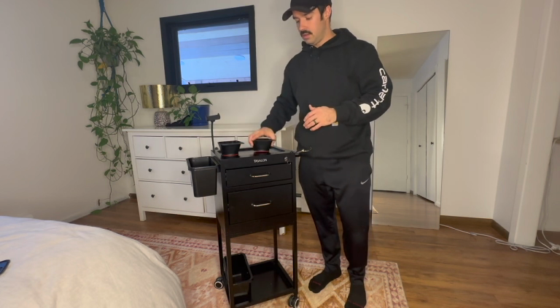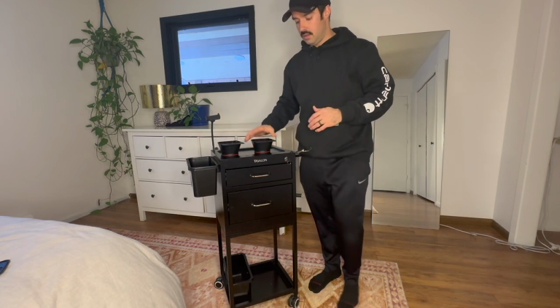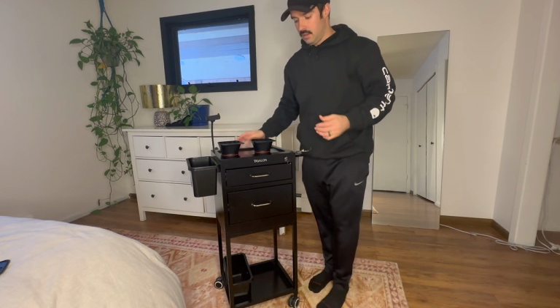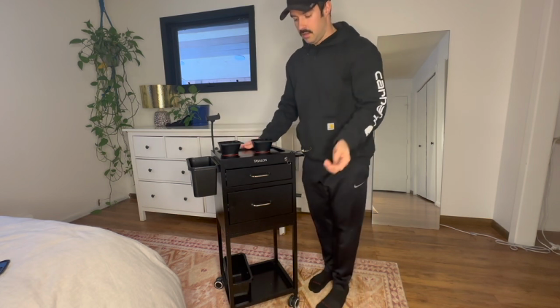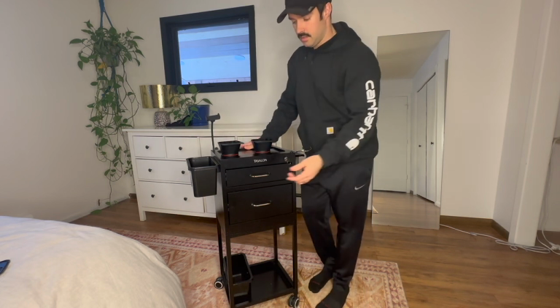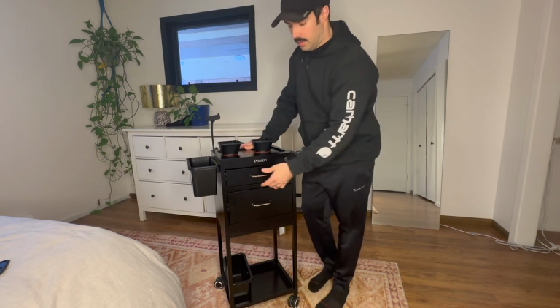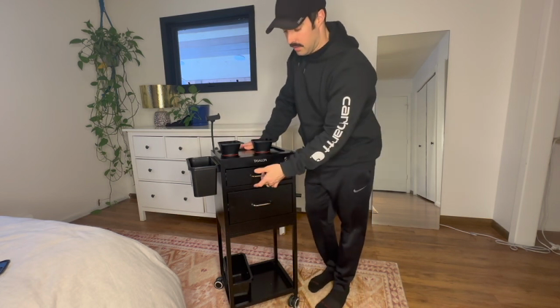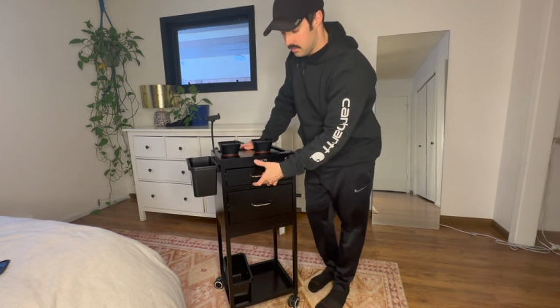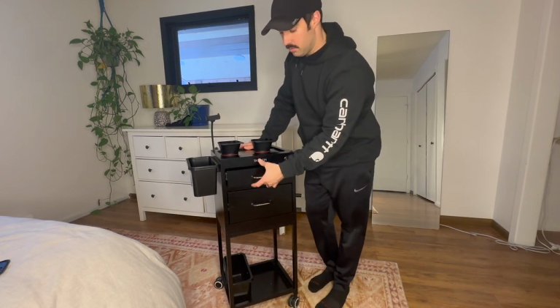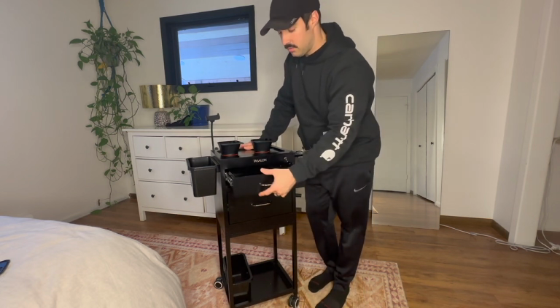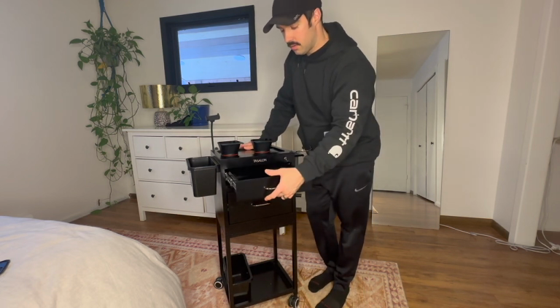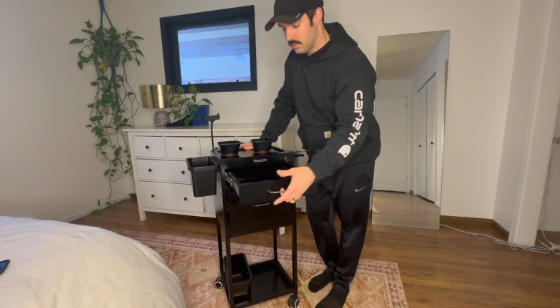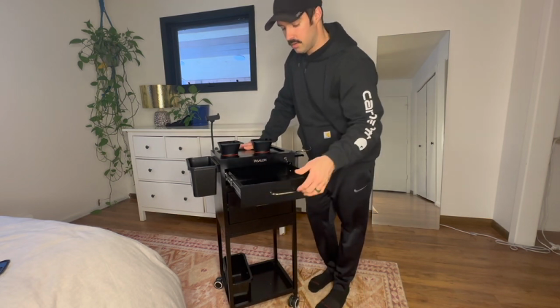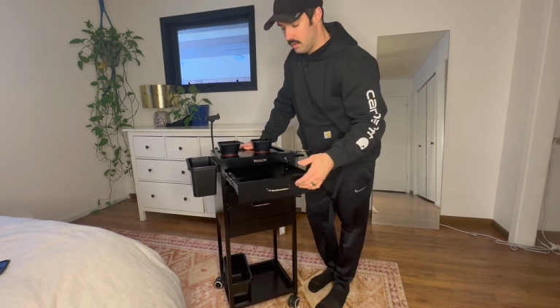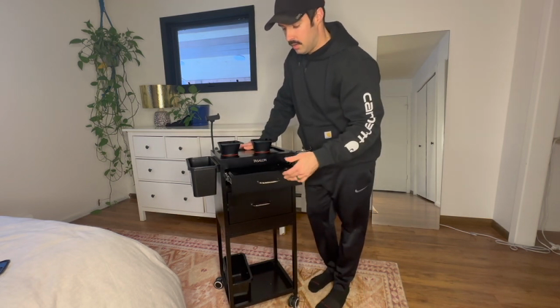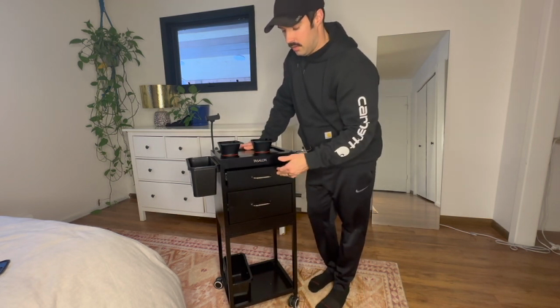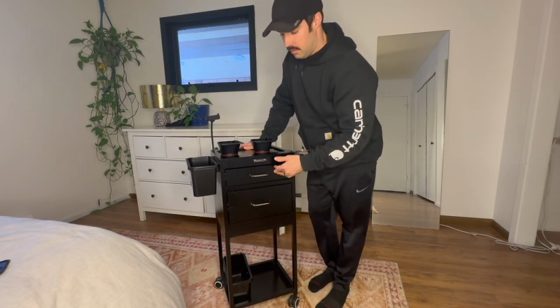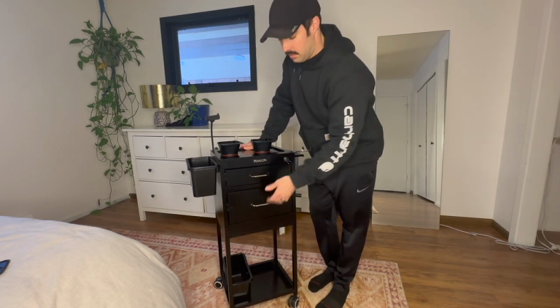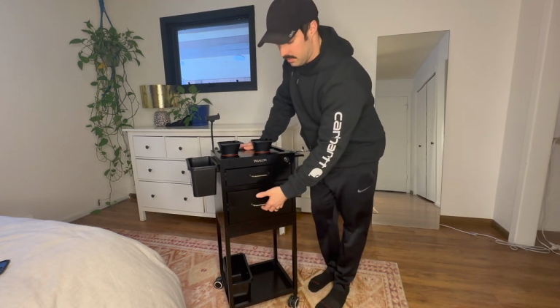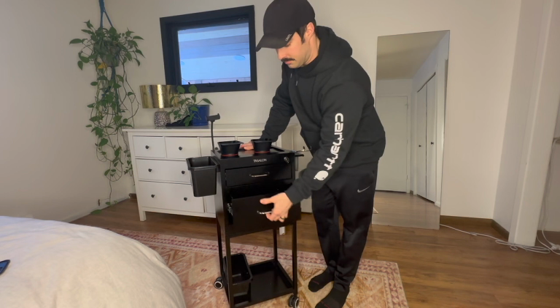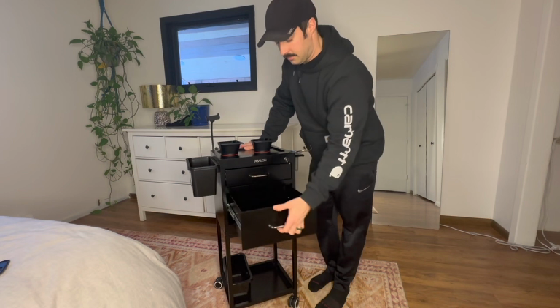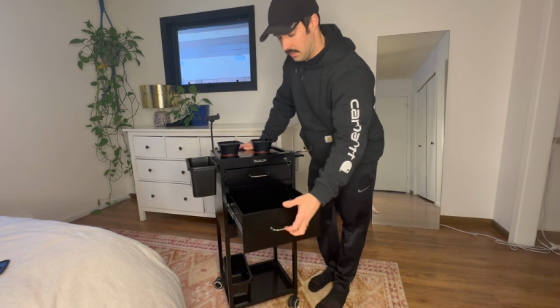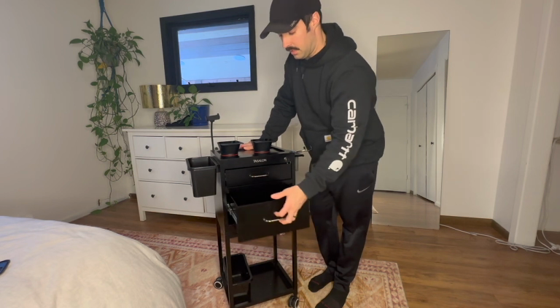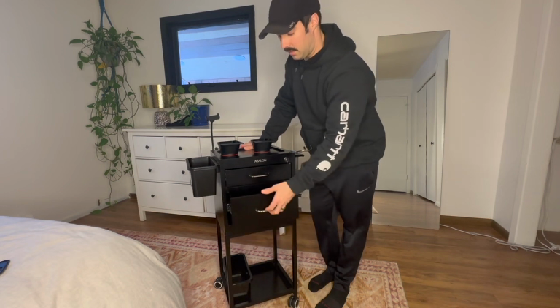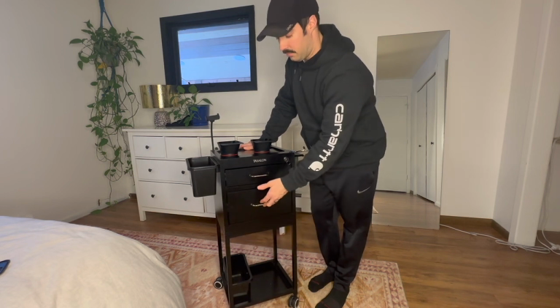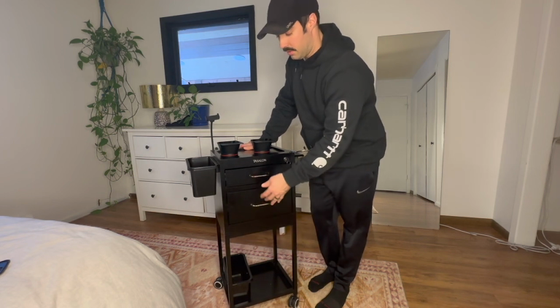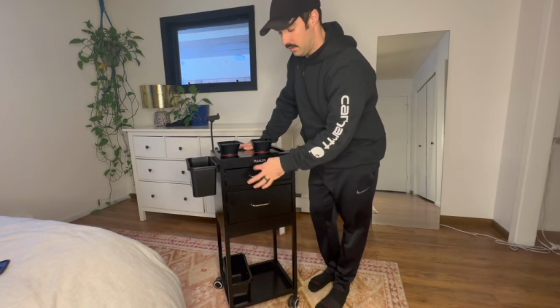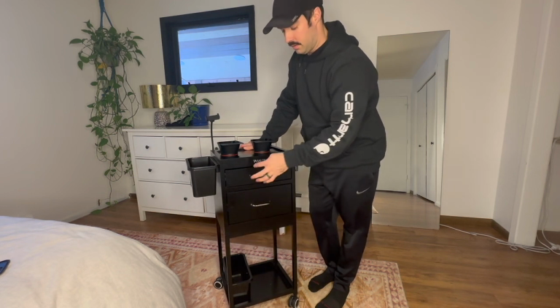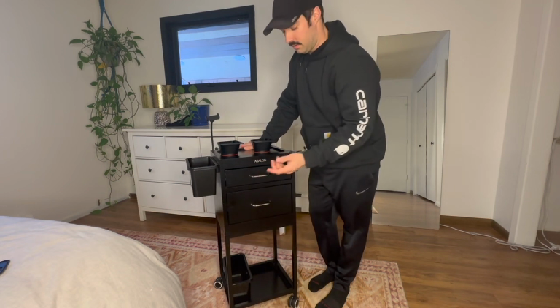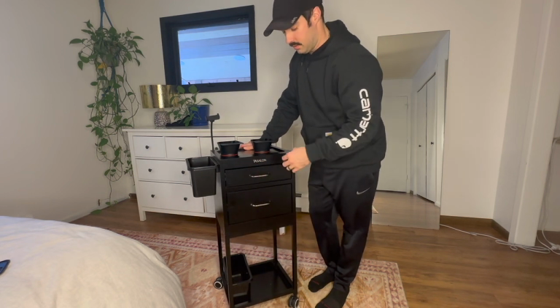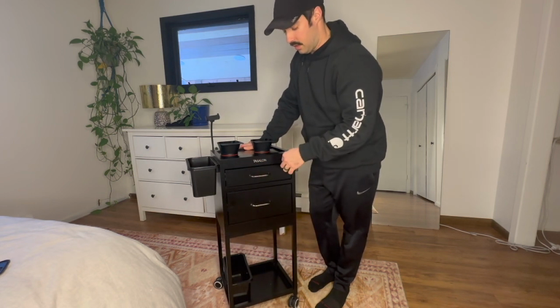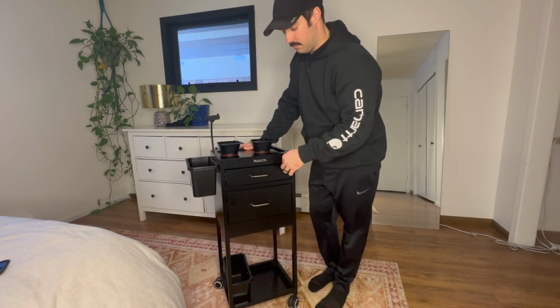It also has two drawers, and the top one here is lockable.